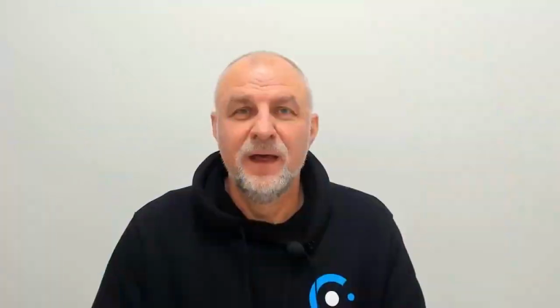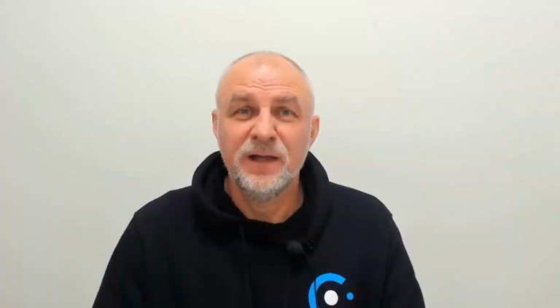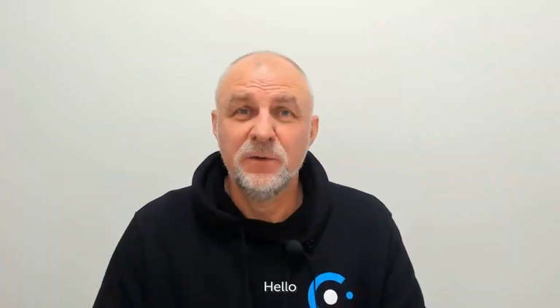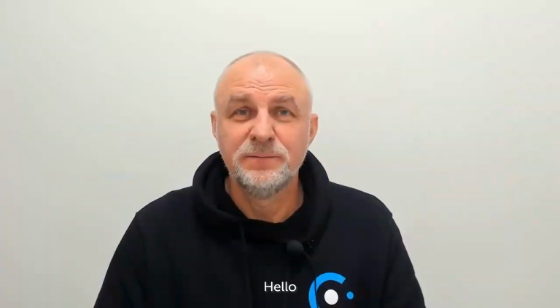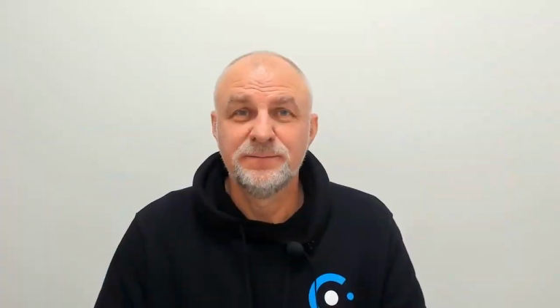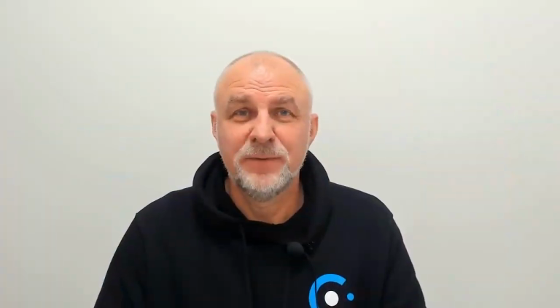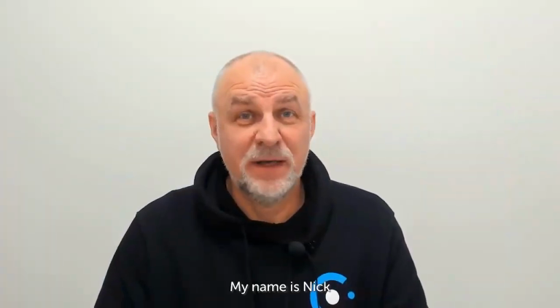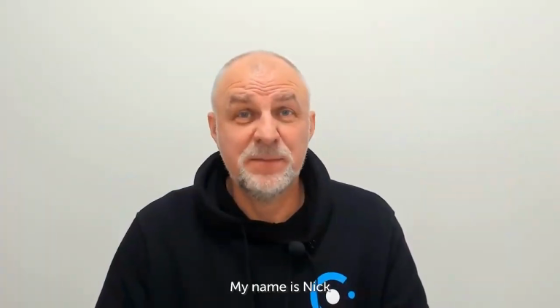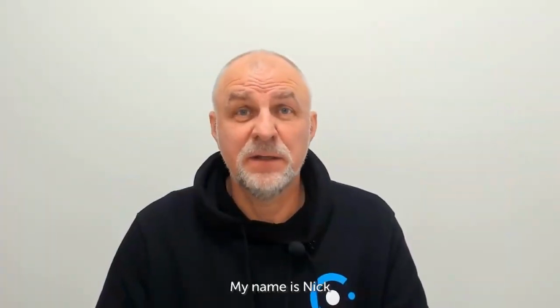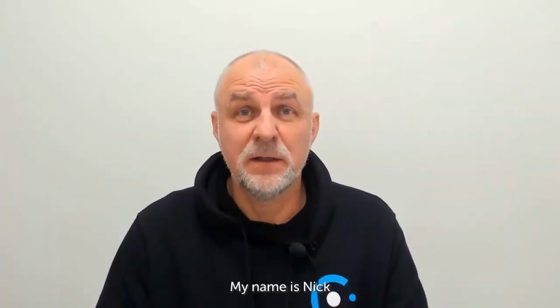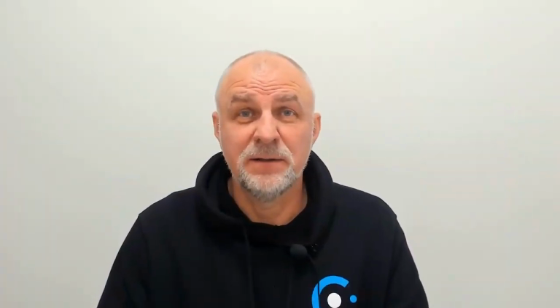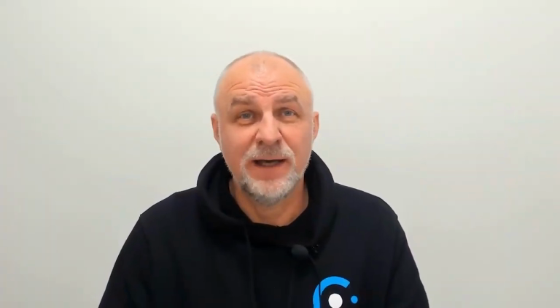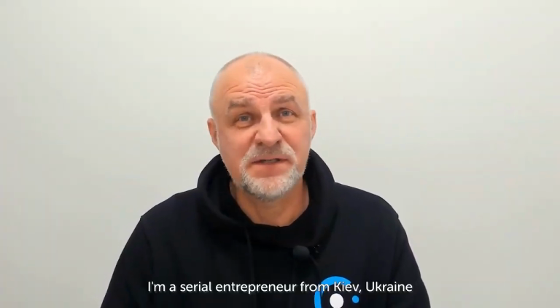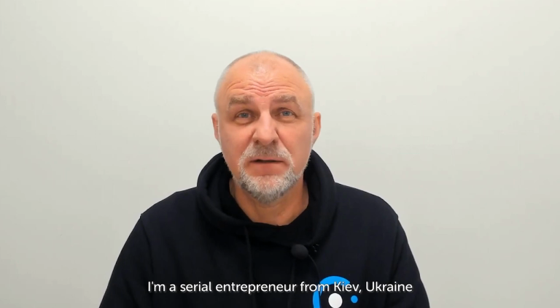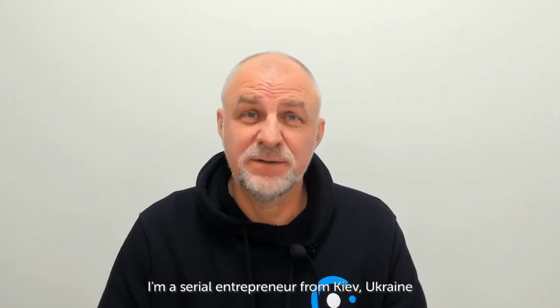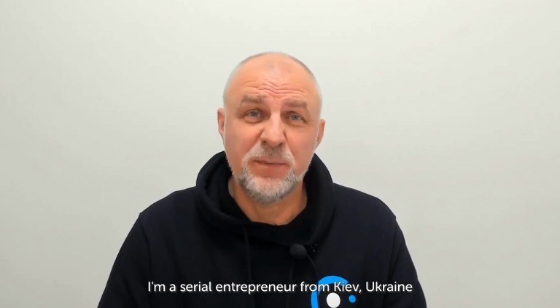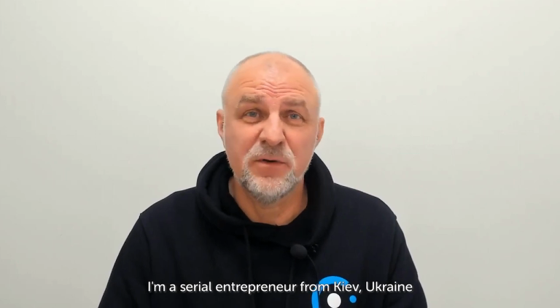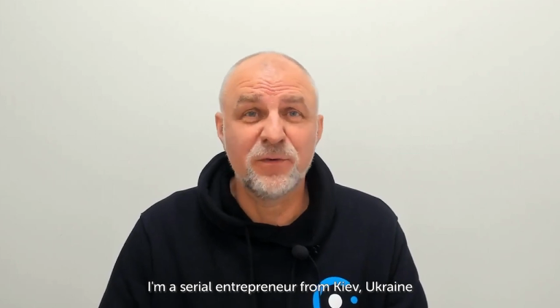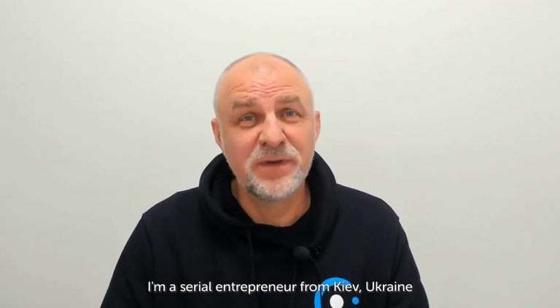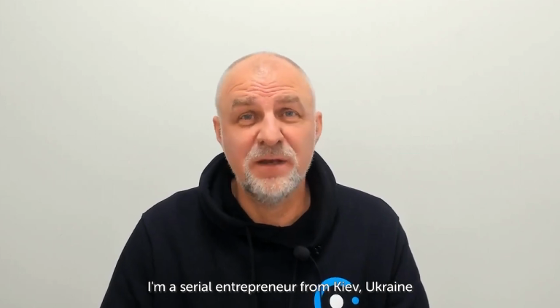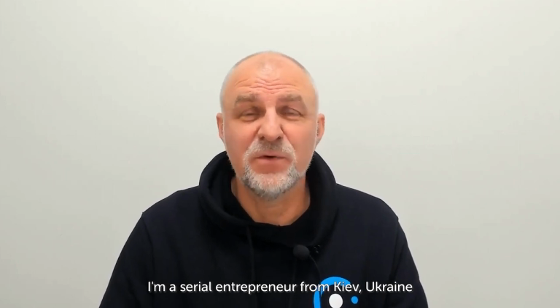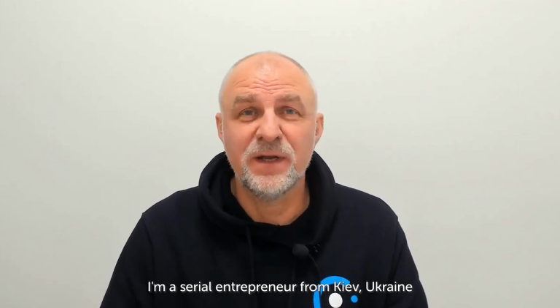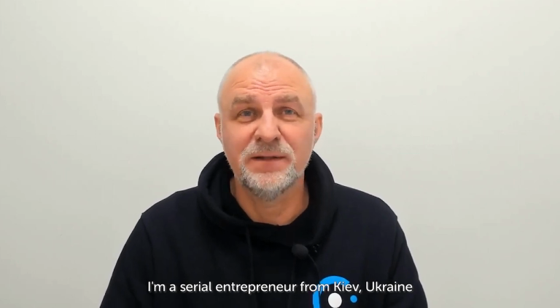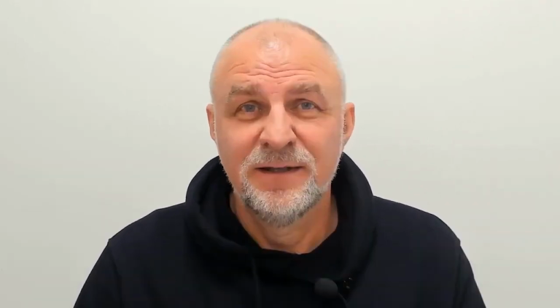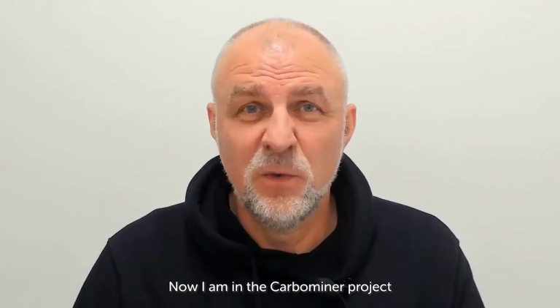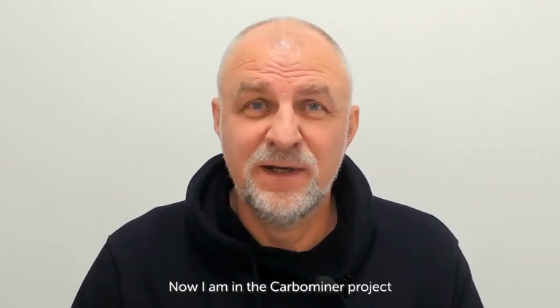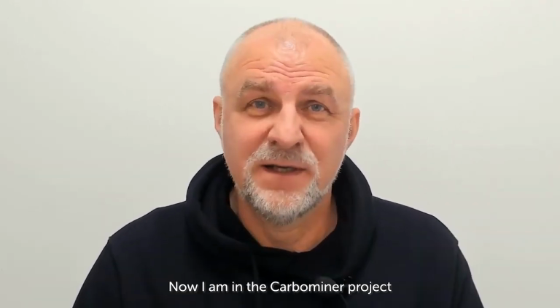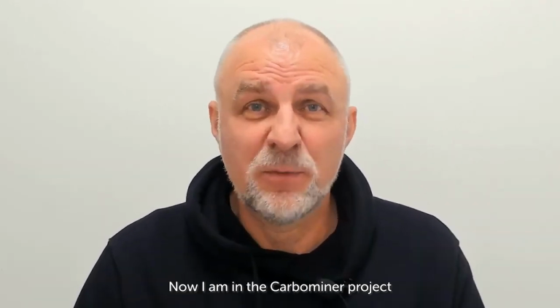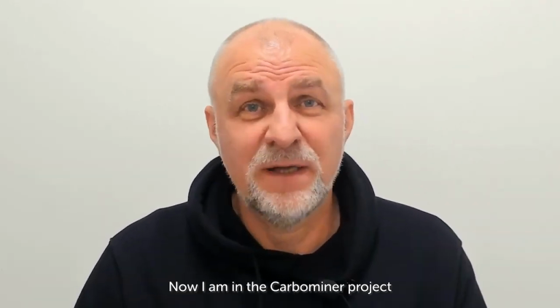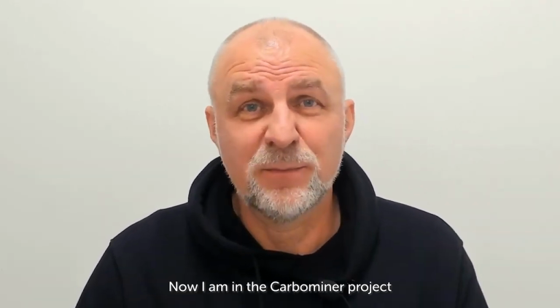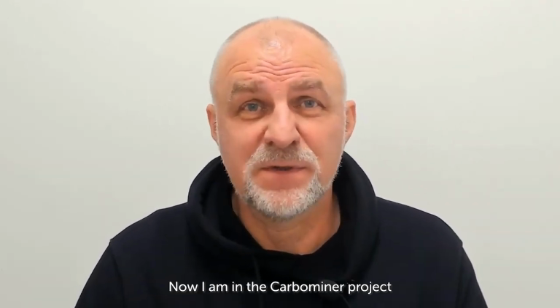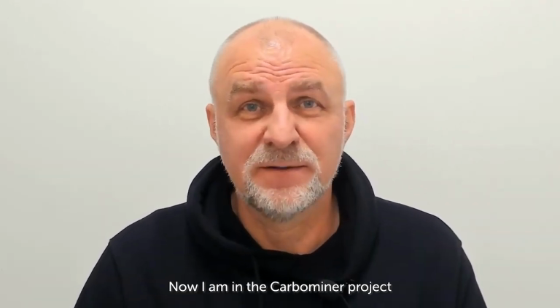Hello, my name is Nick. I'm a serial entrepreneur from Kyiv, Ukraine, and I lead the Carbominer project.